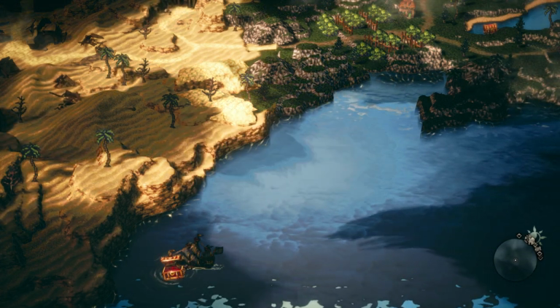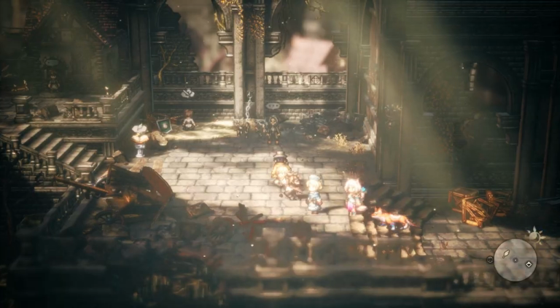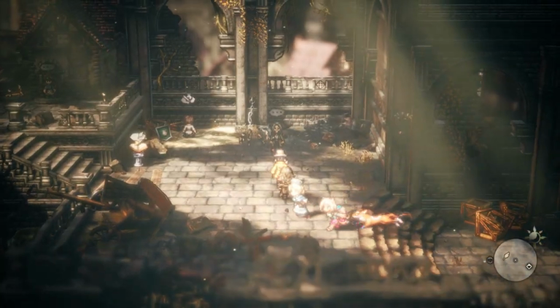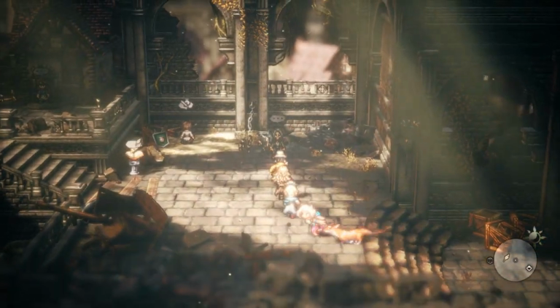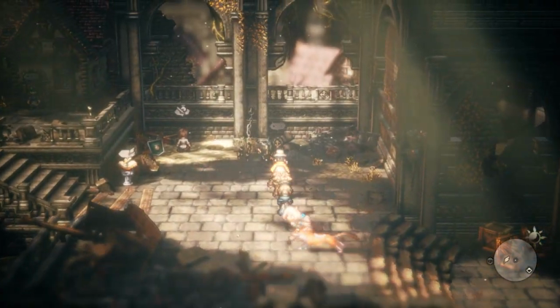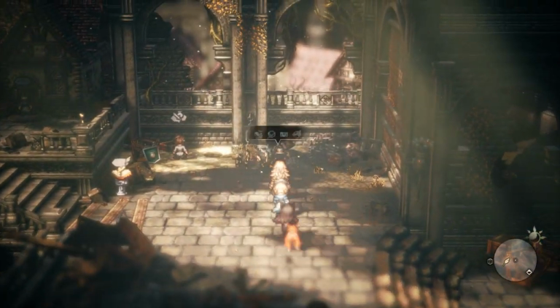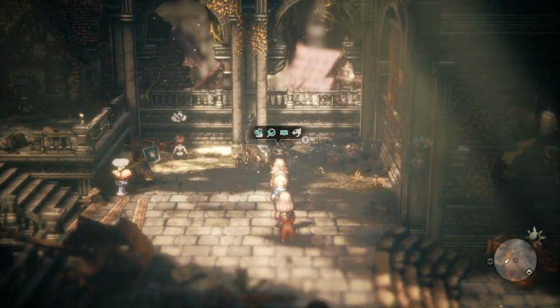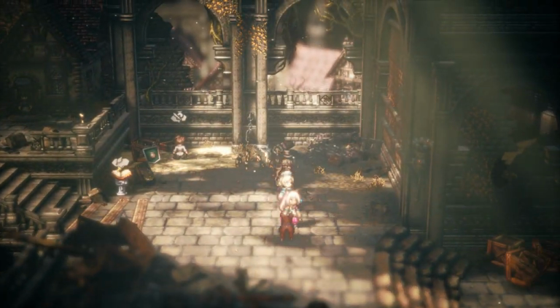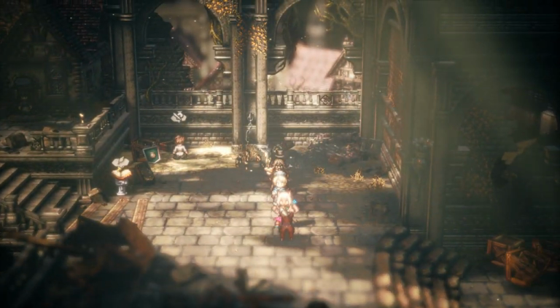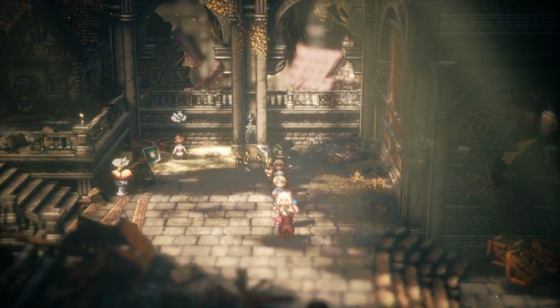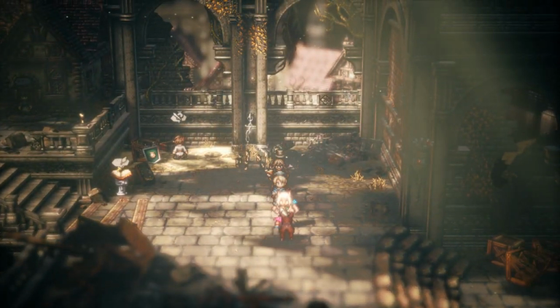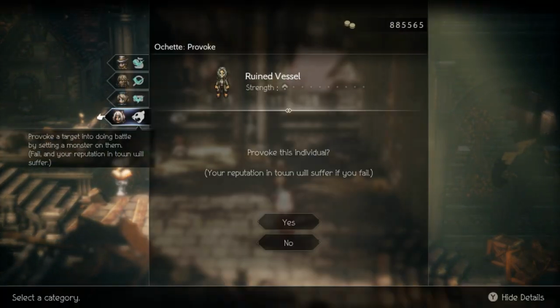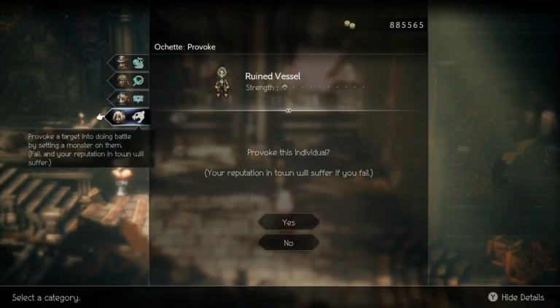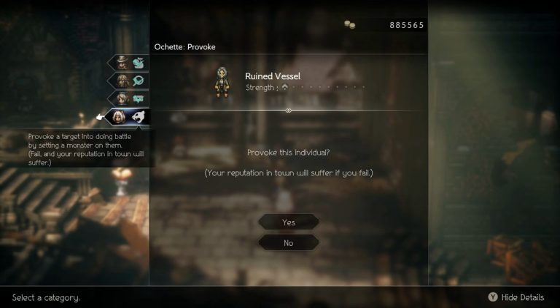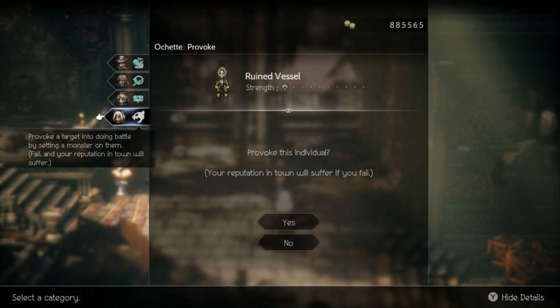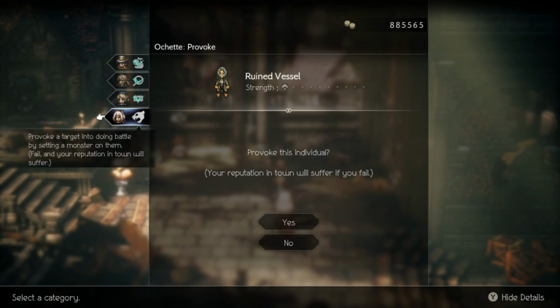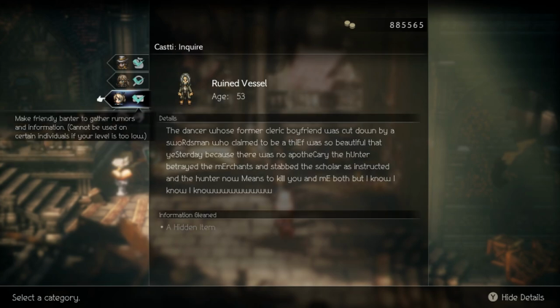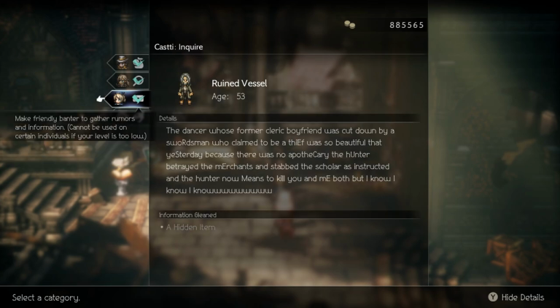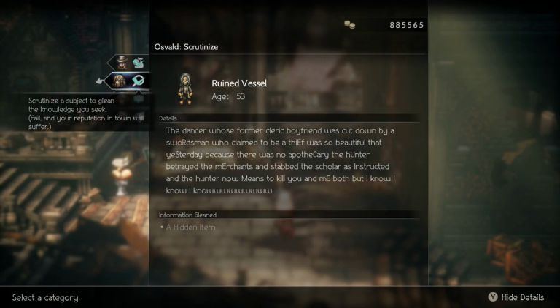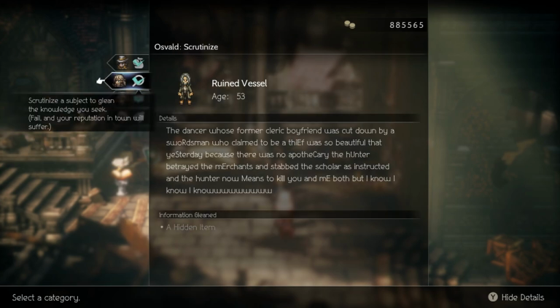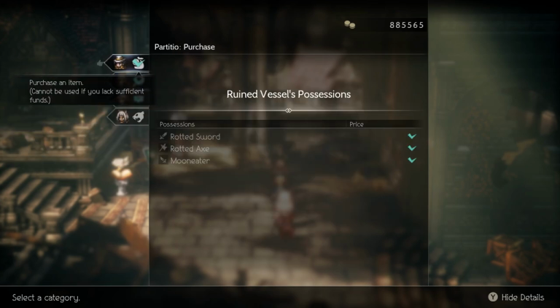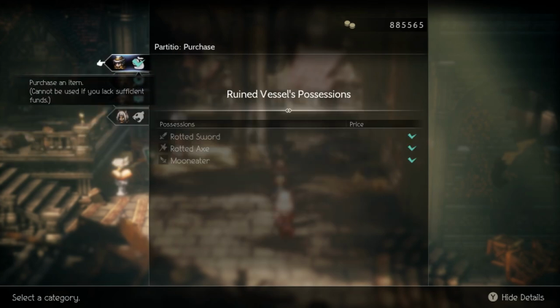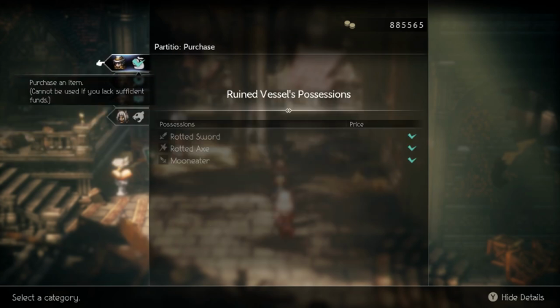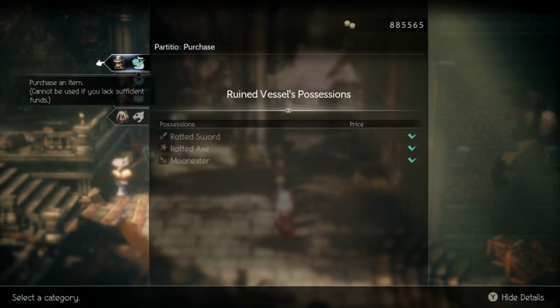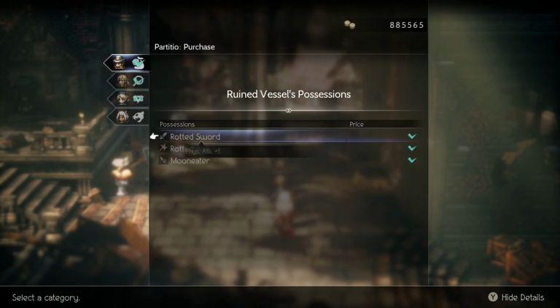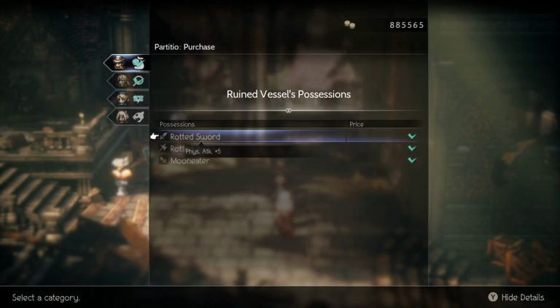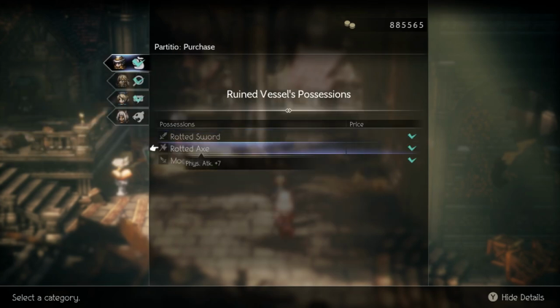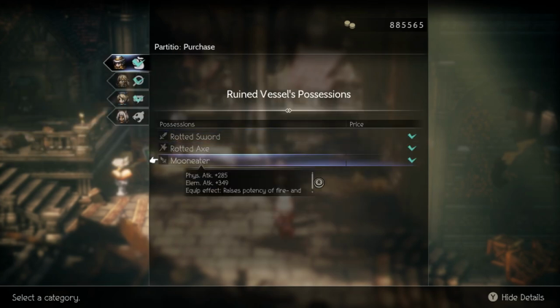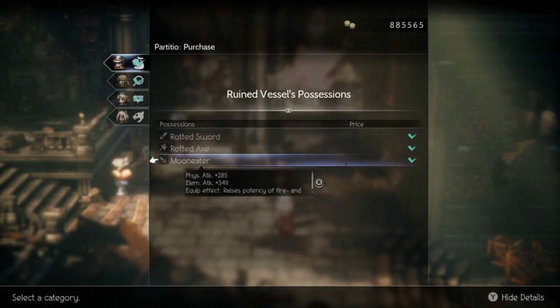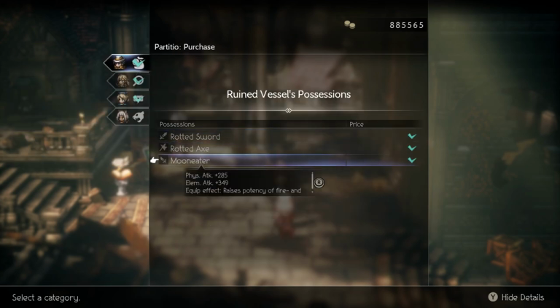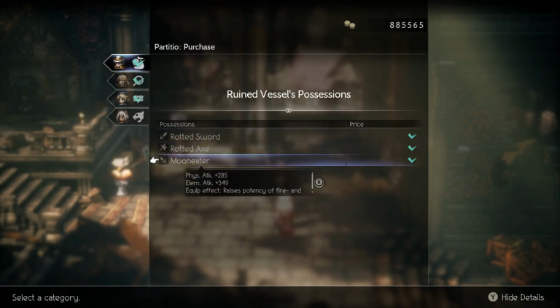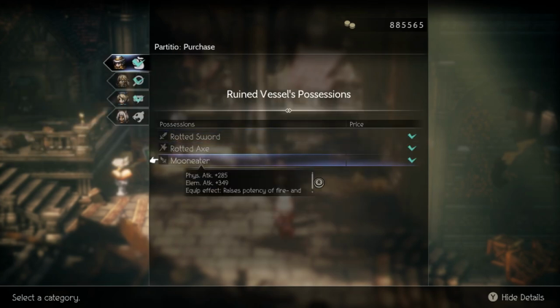The moon eater can be obtained in the village of Thorne's final chapter. Use your path actions to take the moon eater from him.